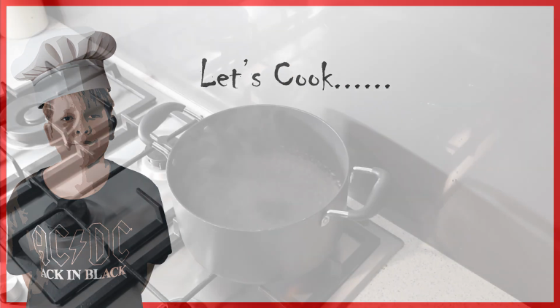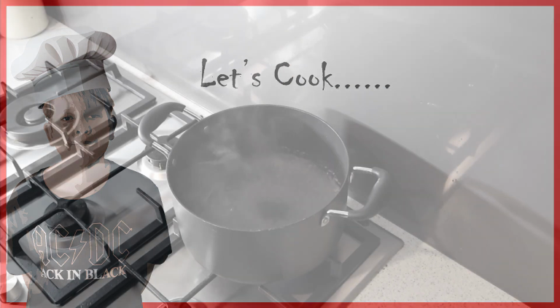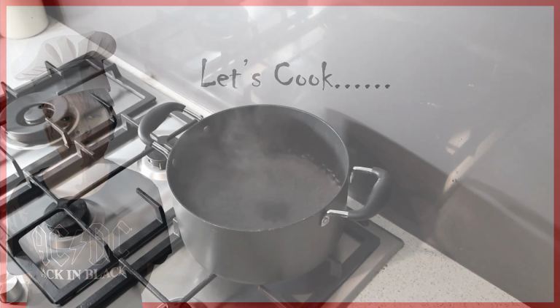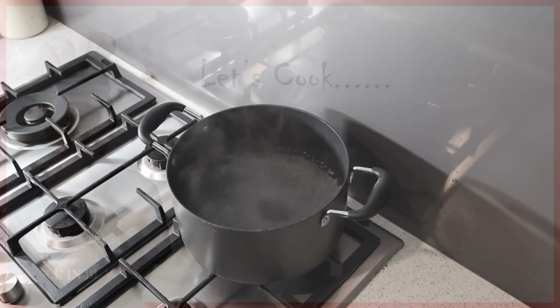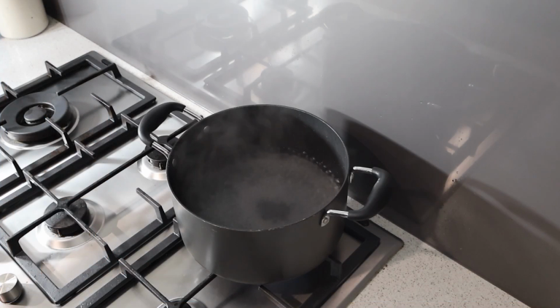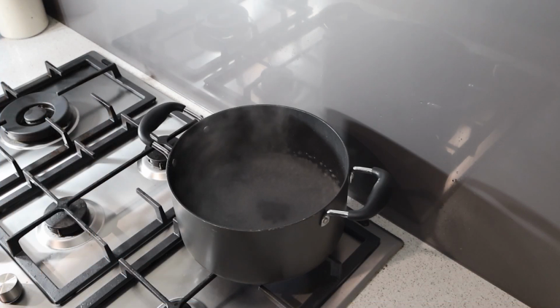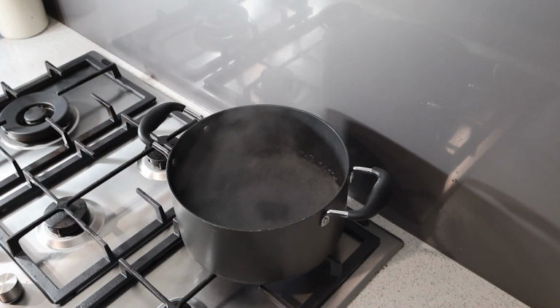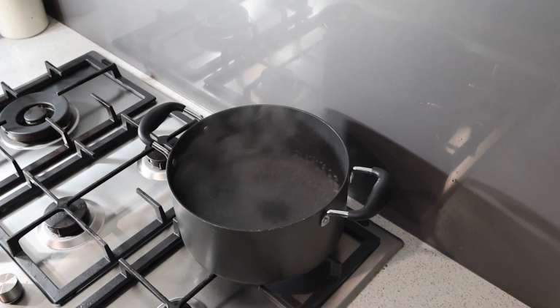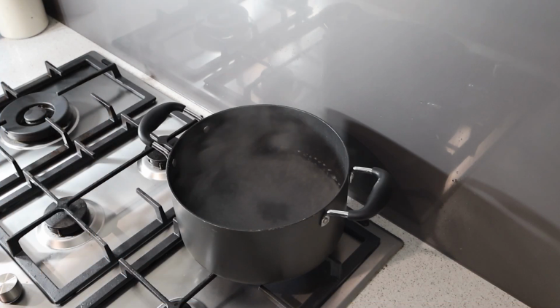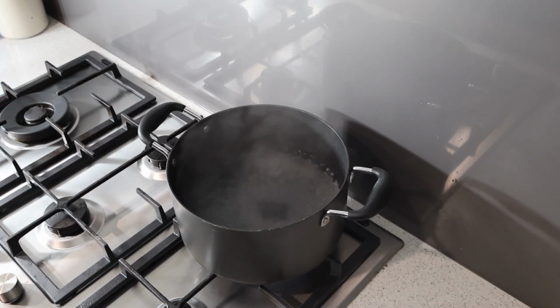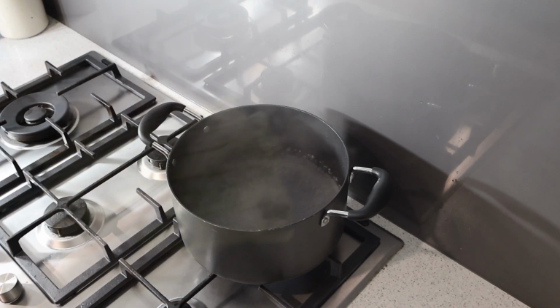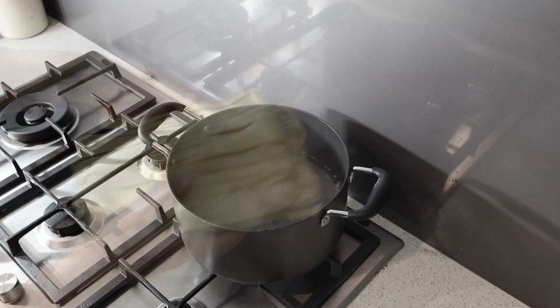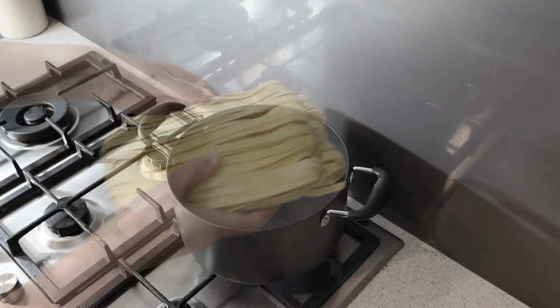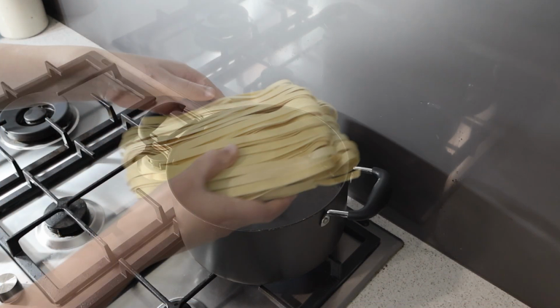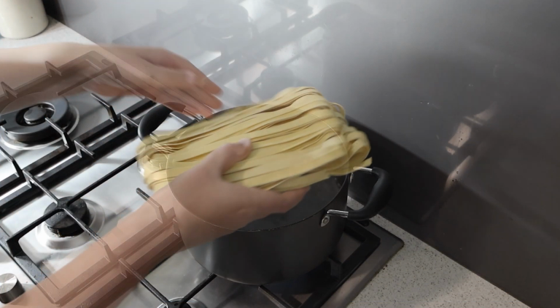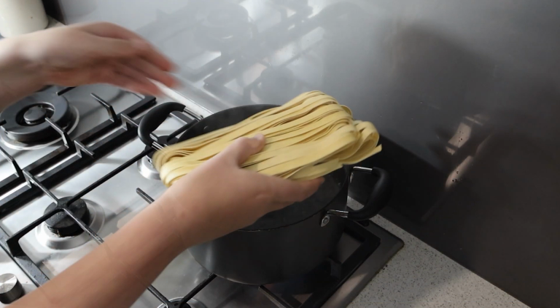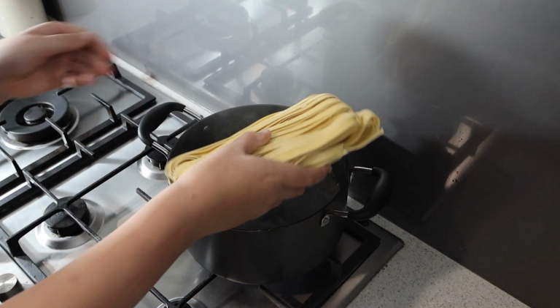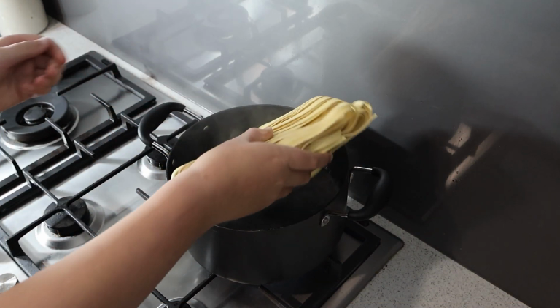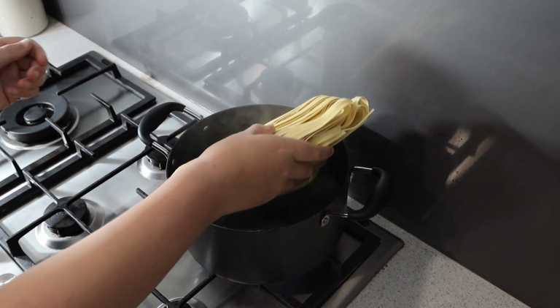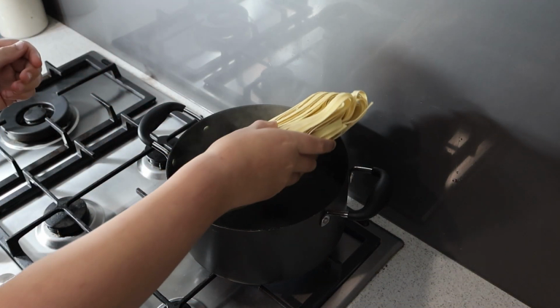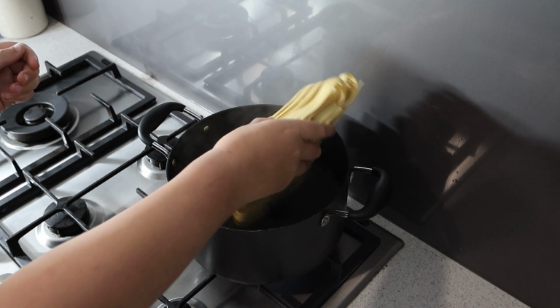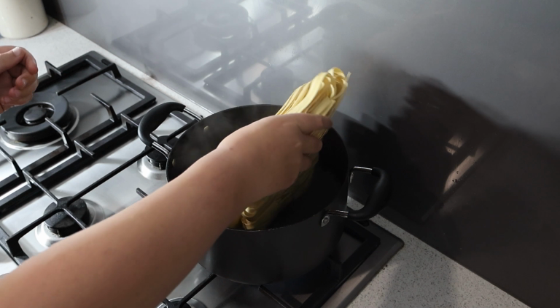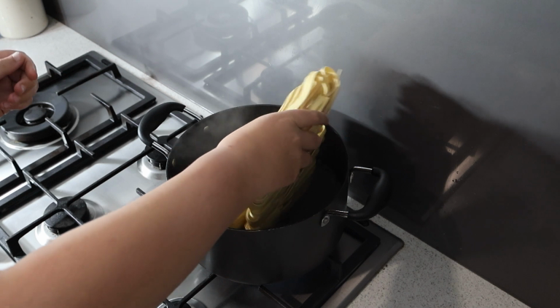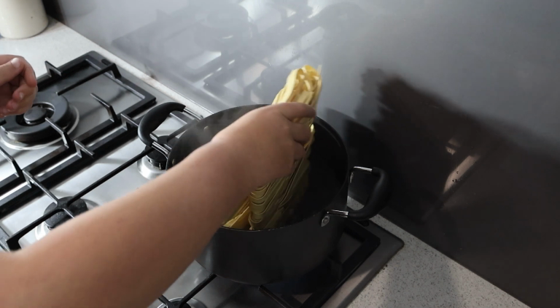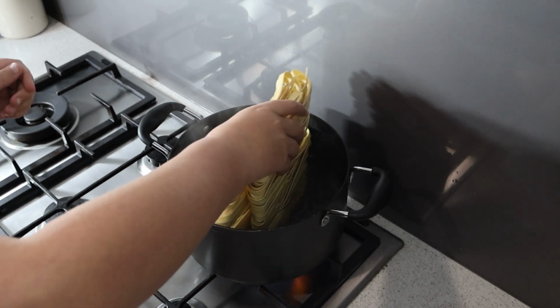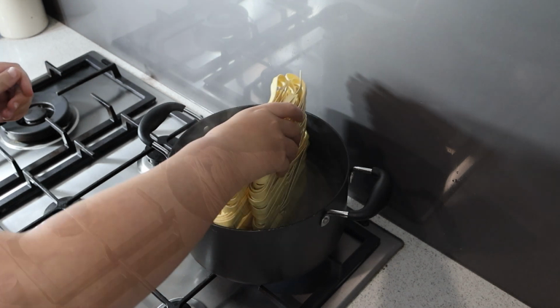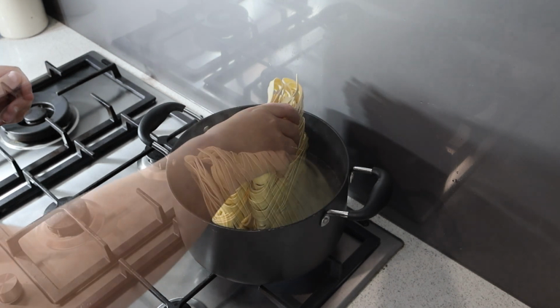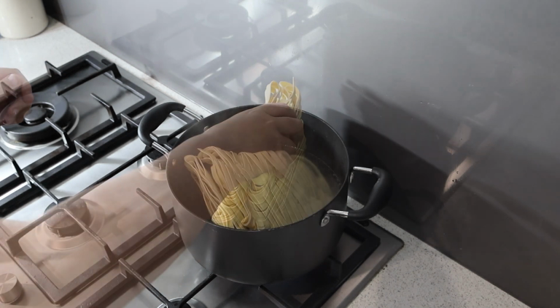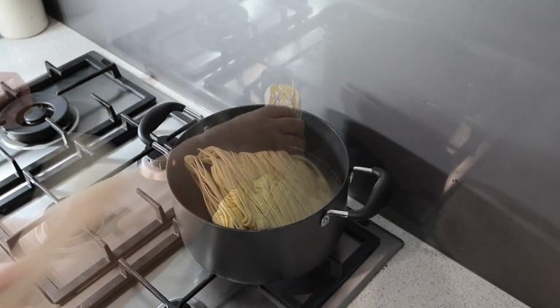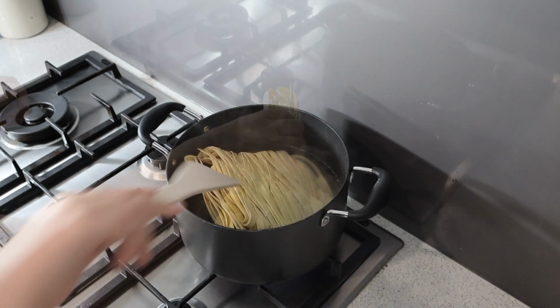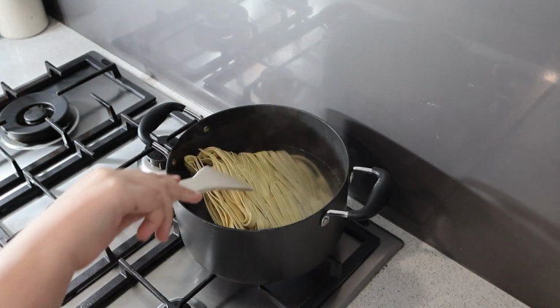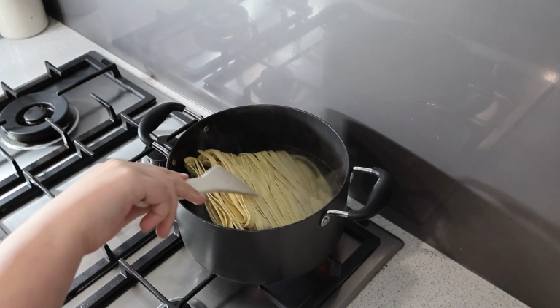First, let's get our pasta going. Bring a pot of salted water to a boil and cook the fettuccine.